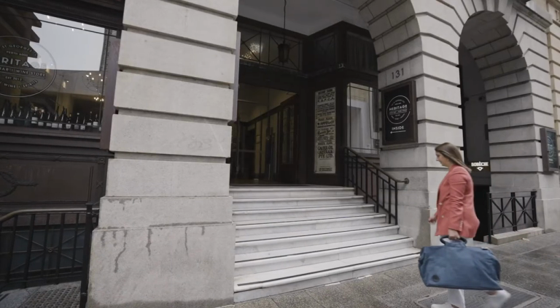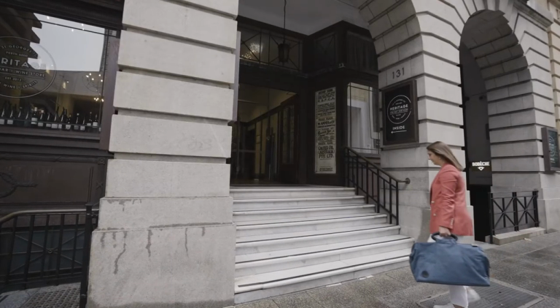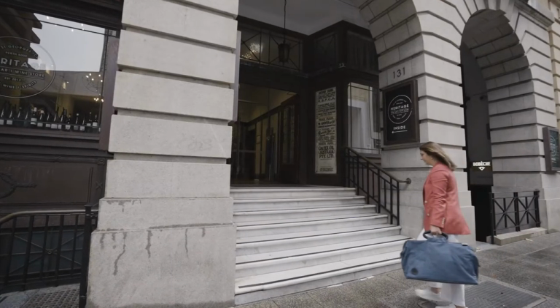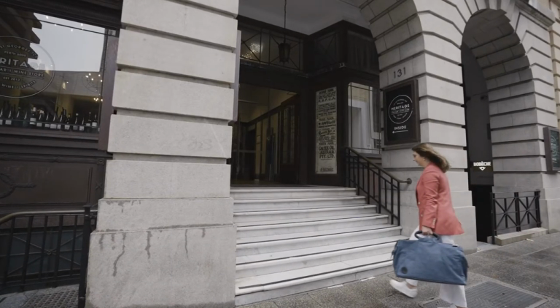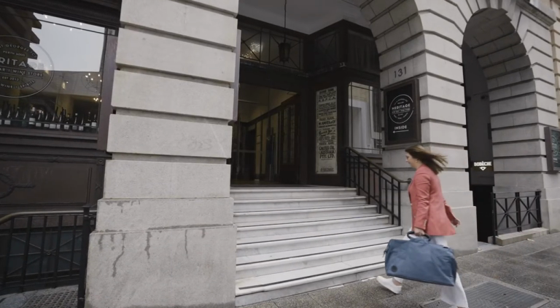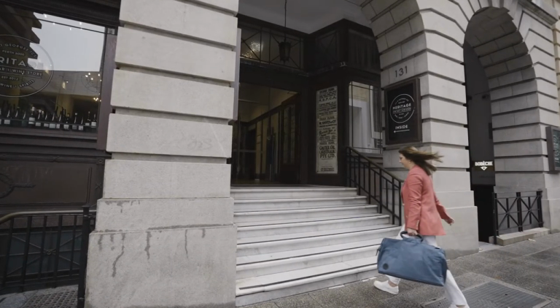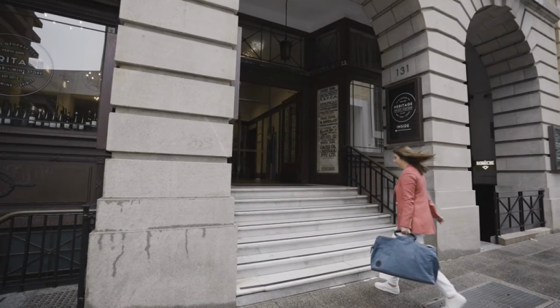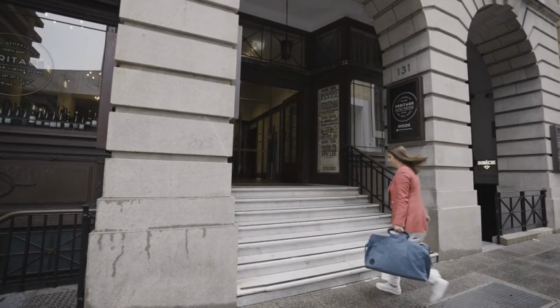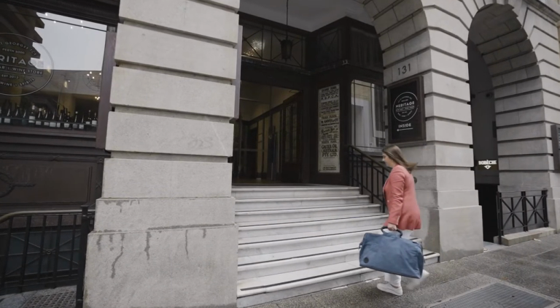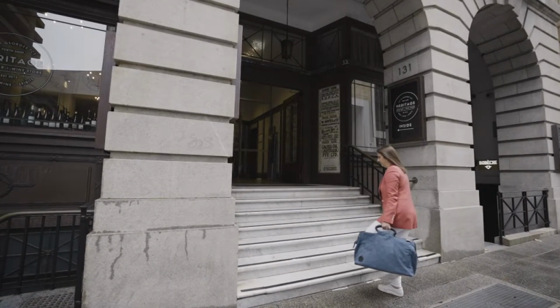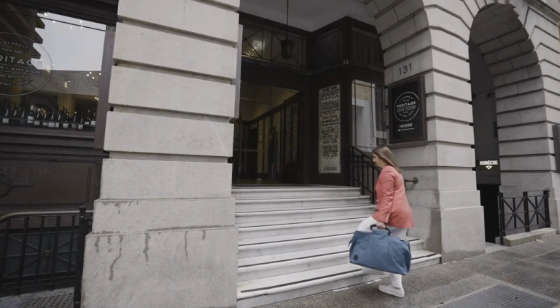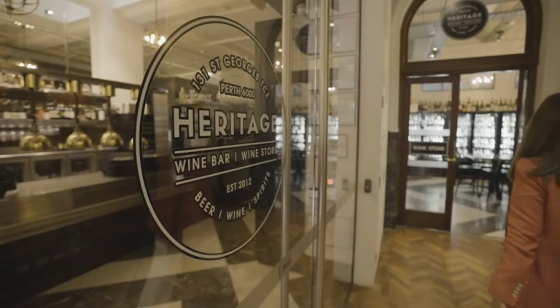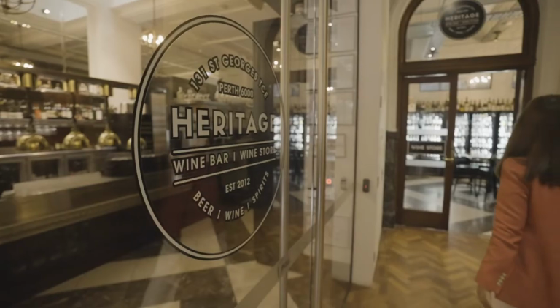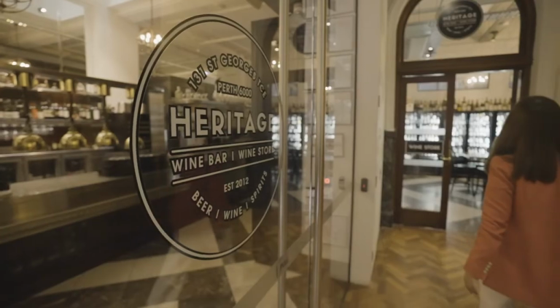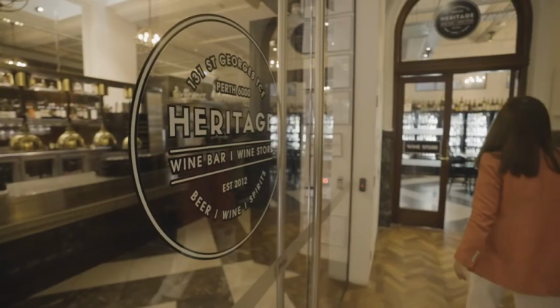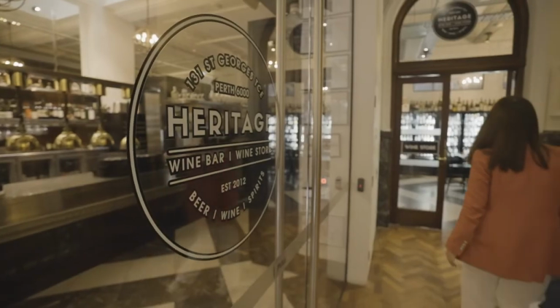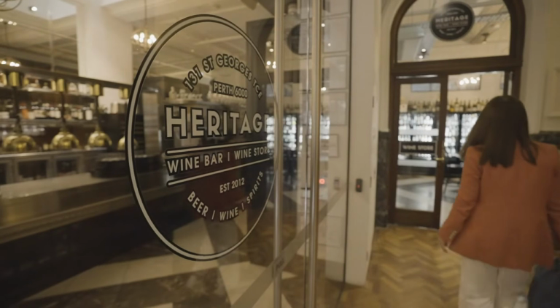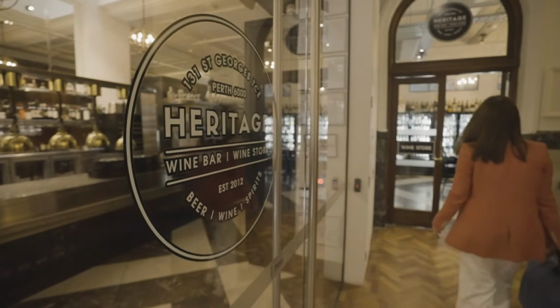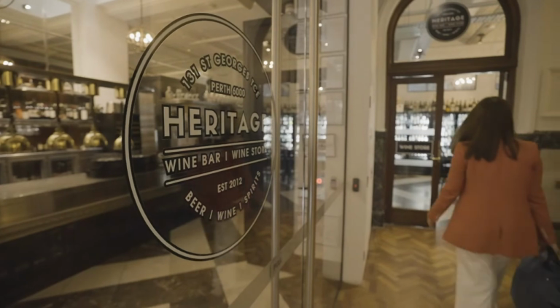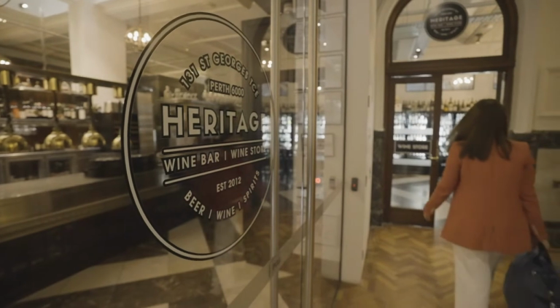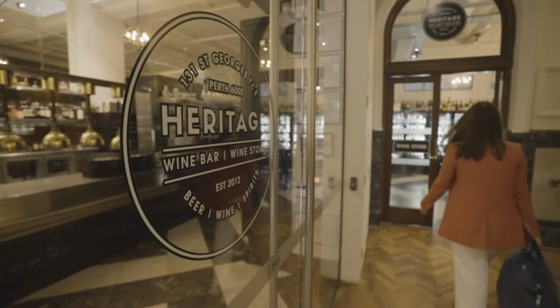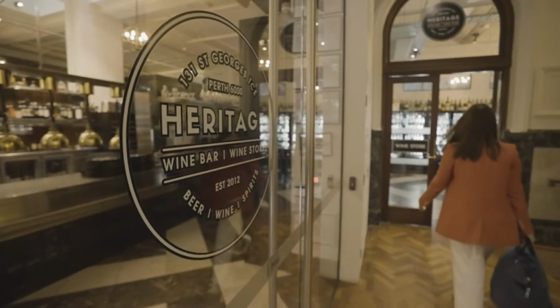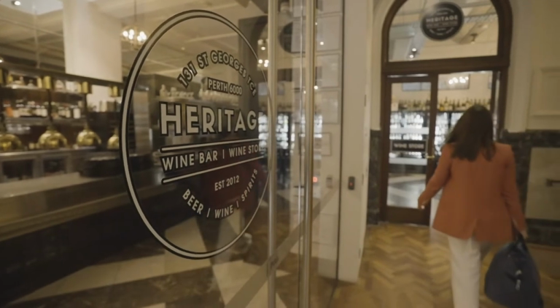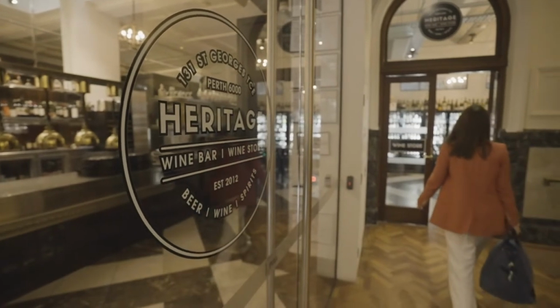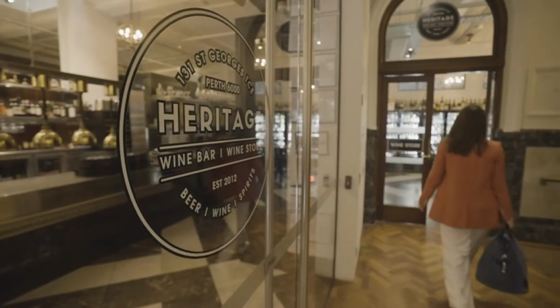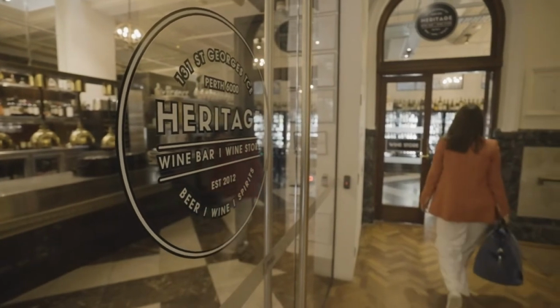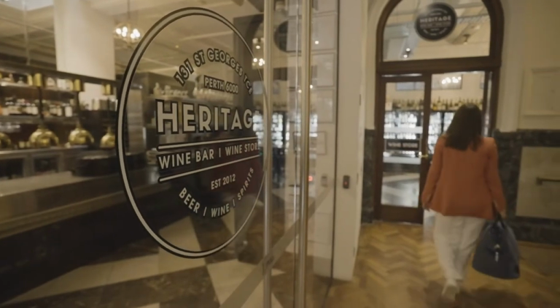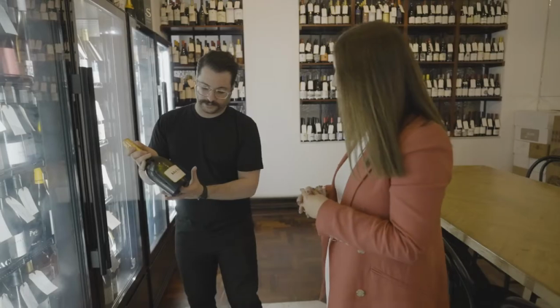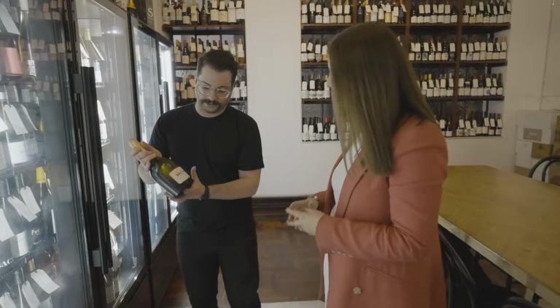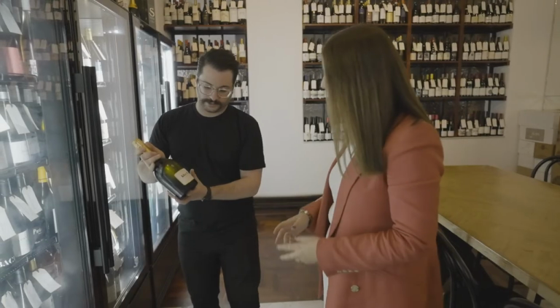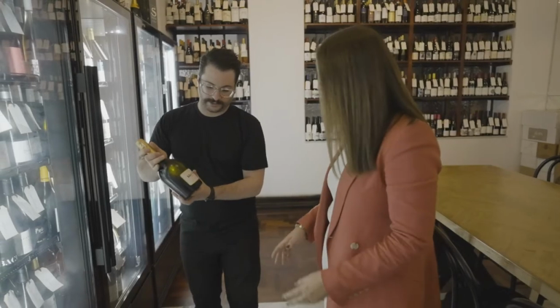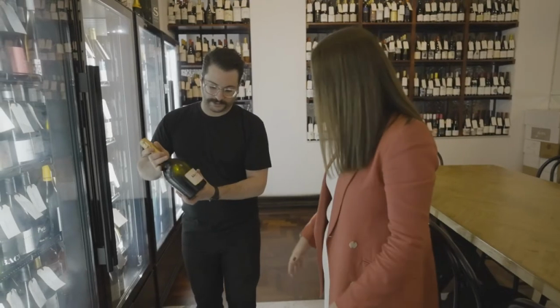Perth's CBD is once again busy with visitors and full of places to stop in for a few gourmet picnic items. How about a tipple?